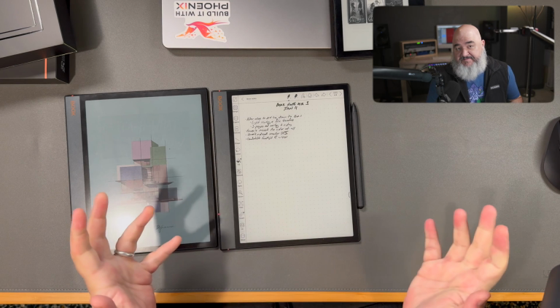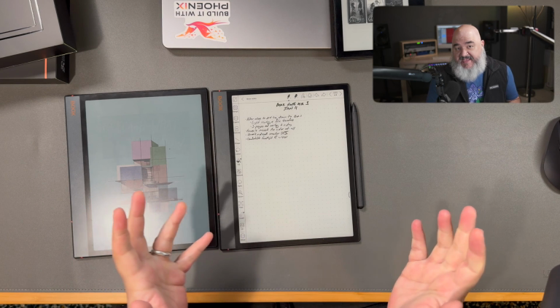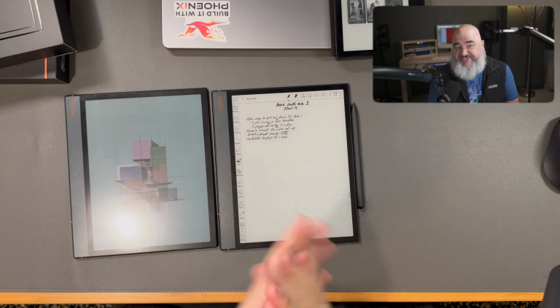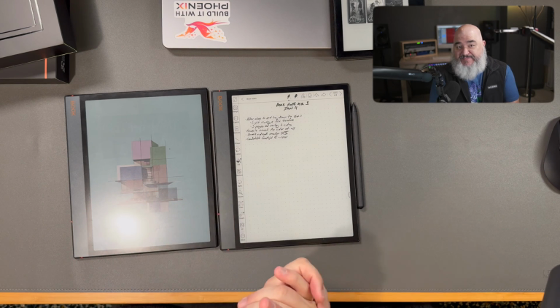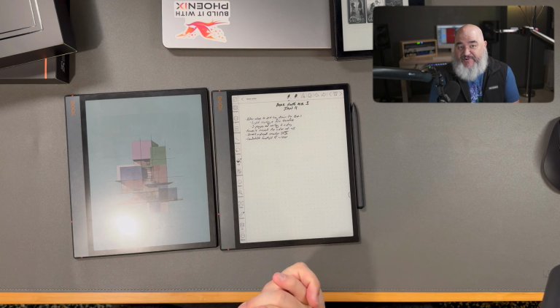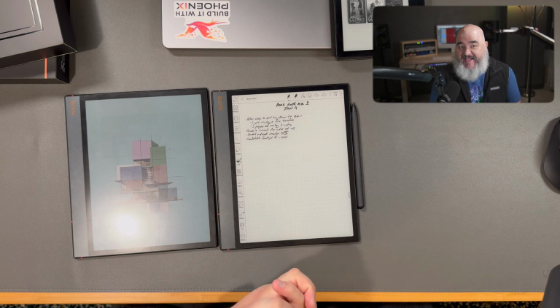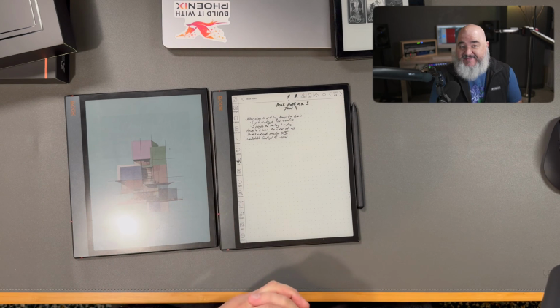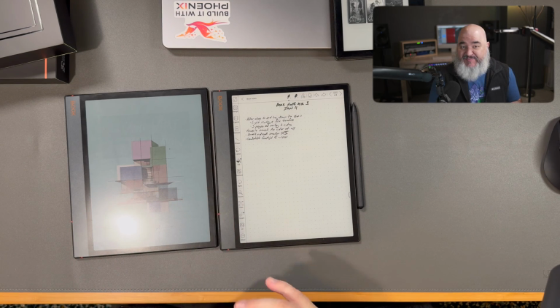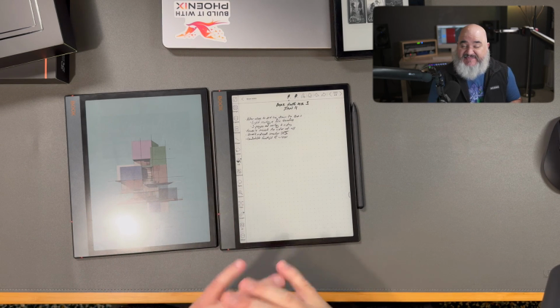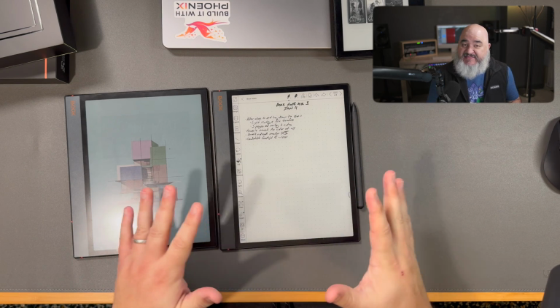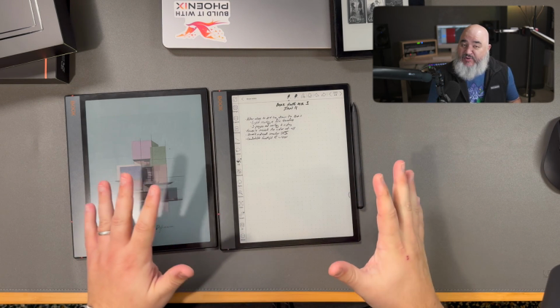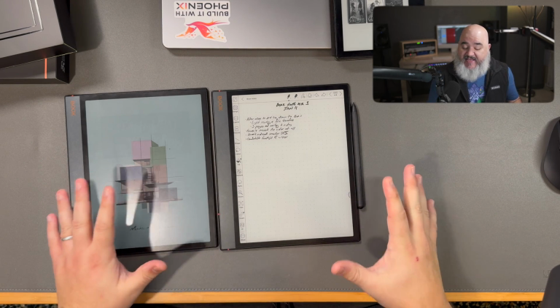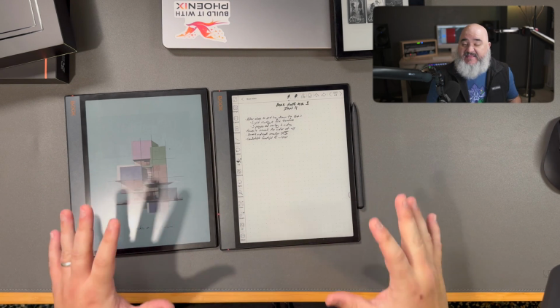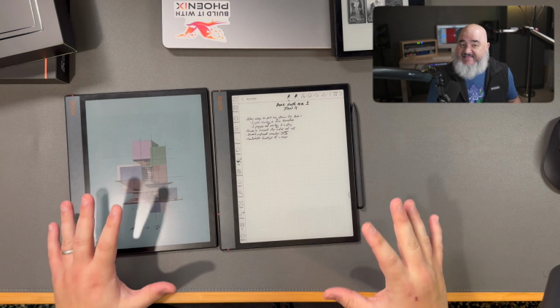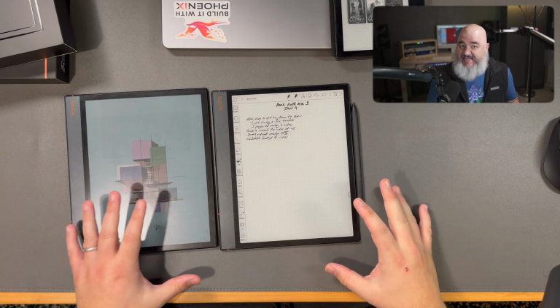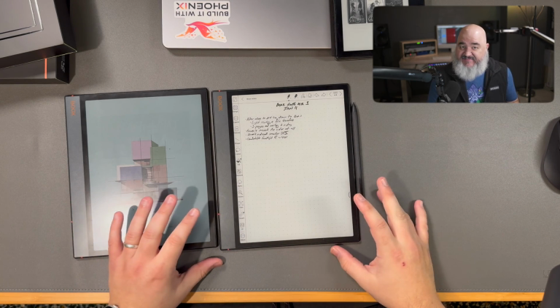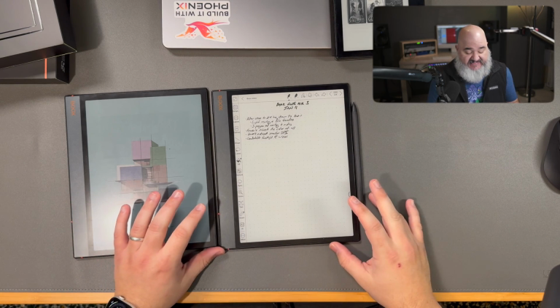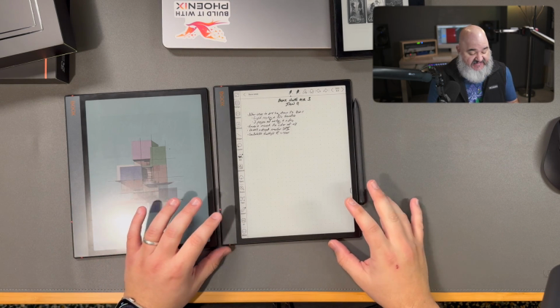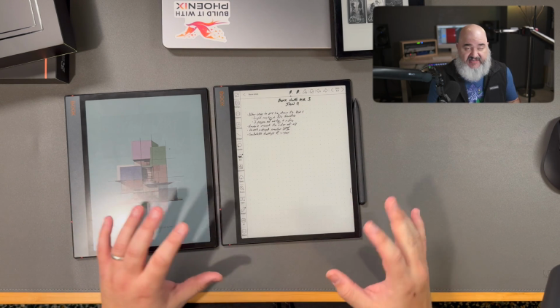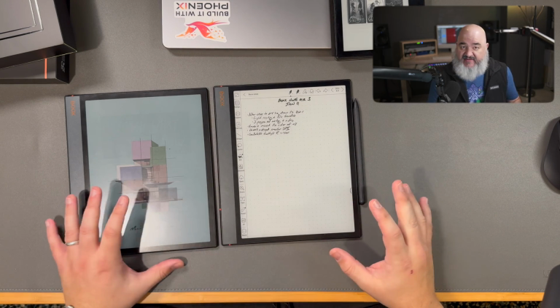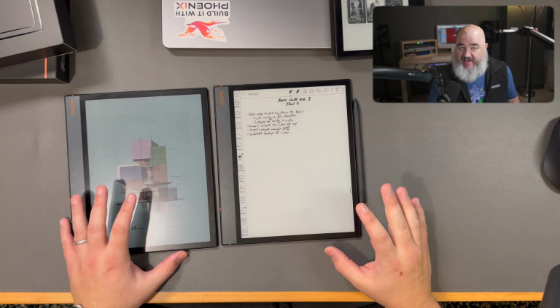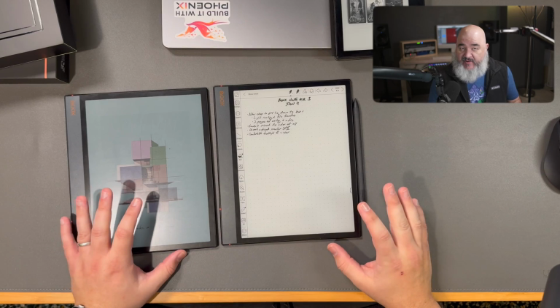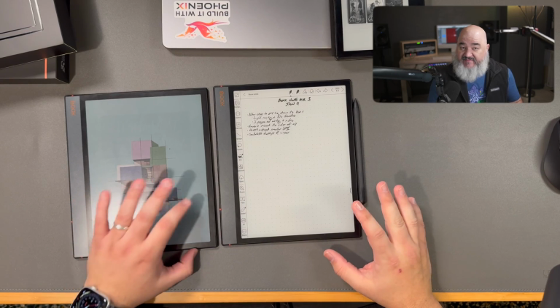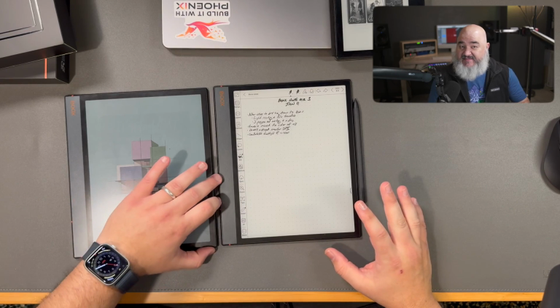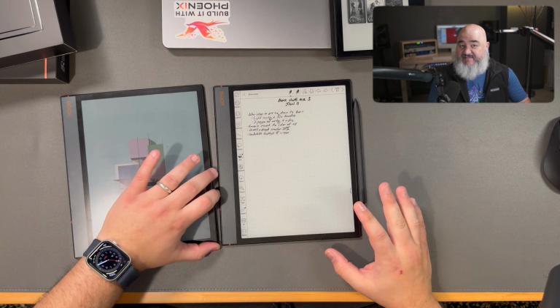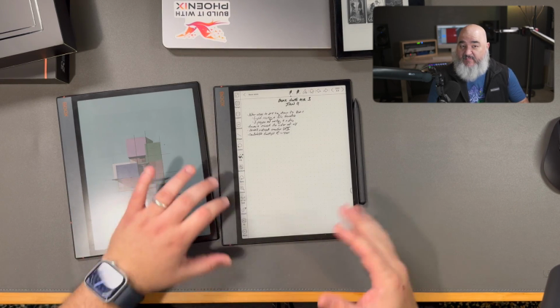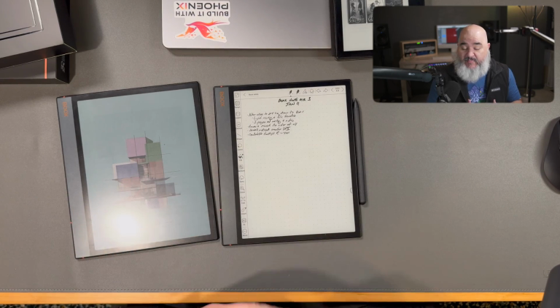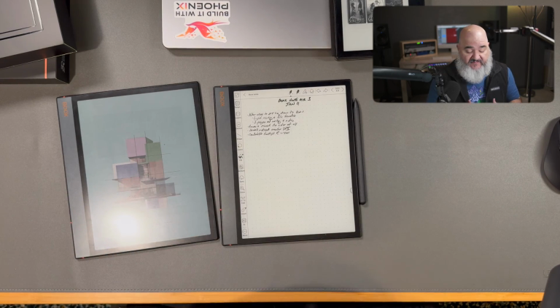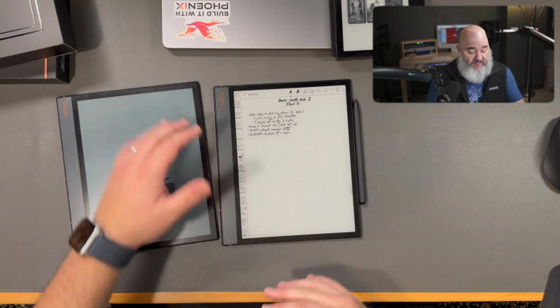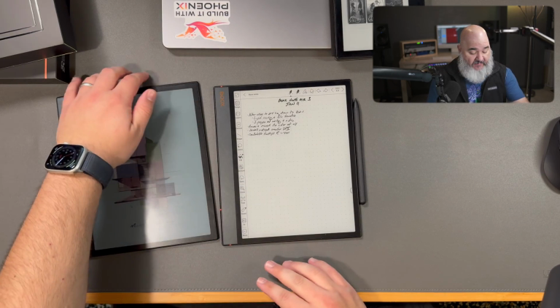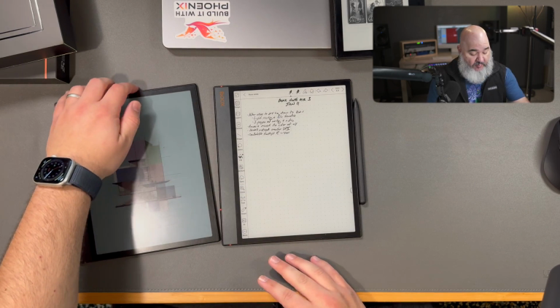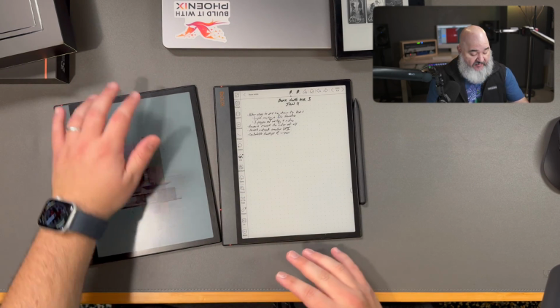Hey, it's Gio. Welcome back to my series on looking at these e-ink devices to see if I can find one that fits my workflow.